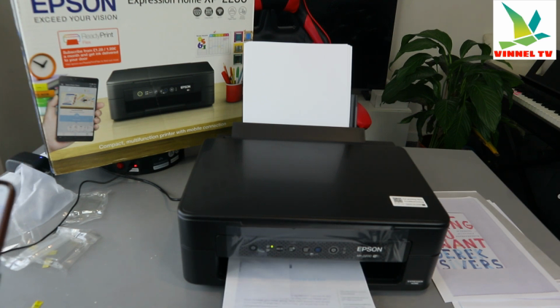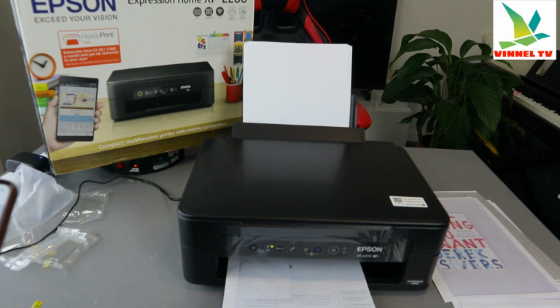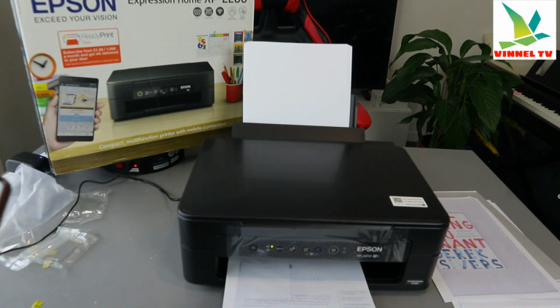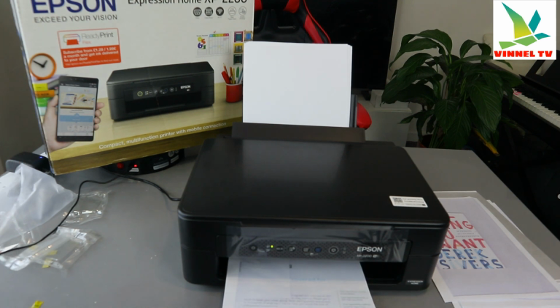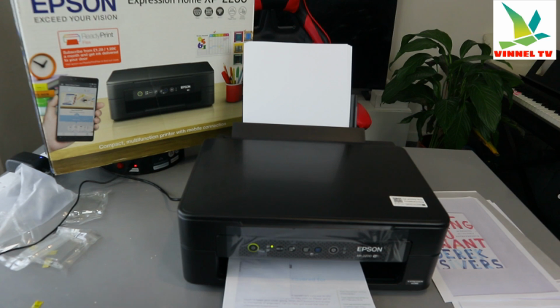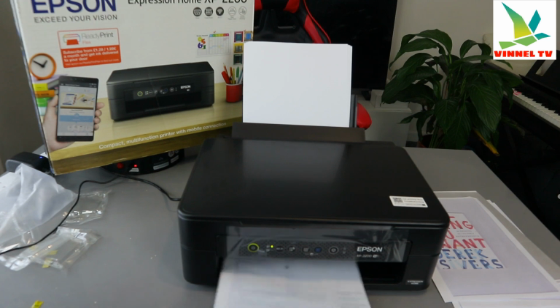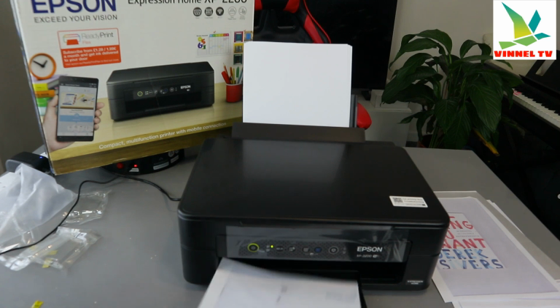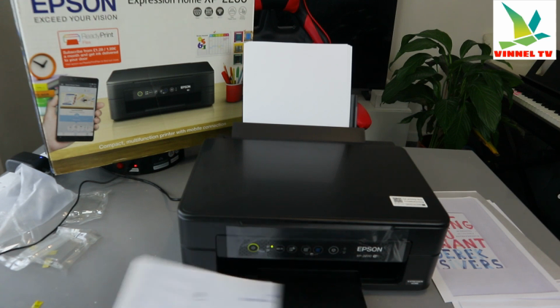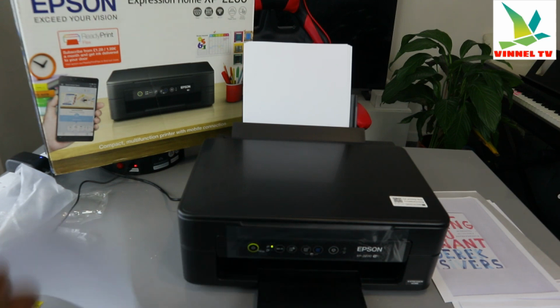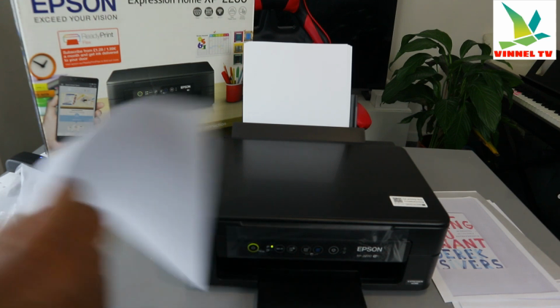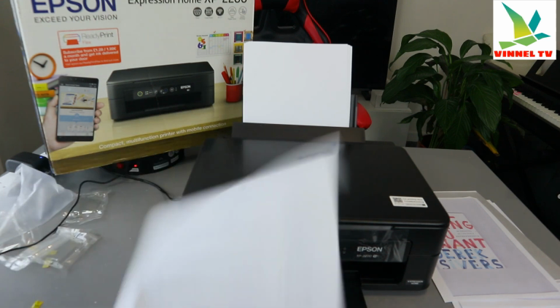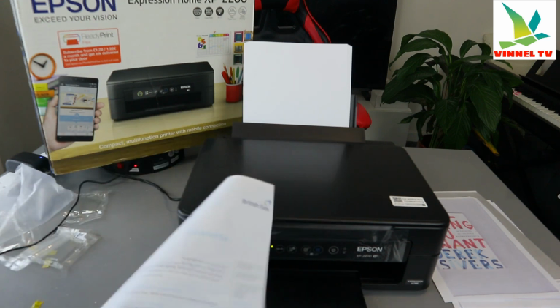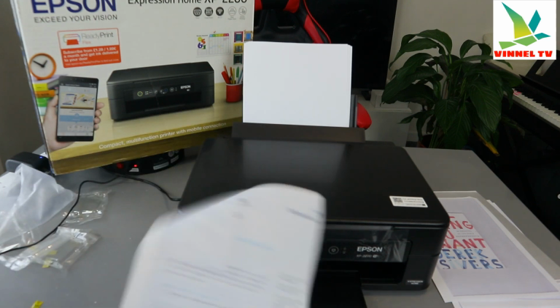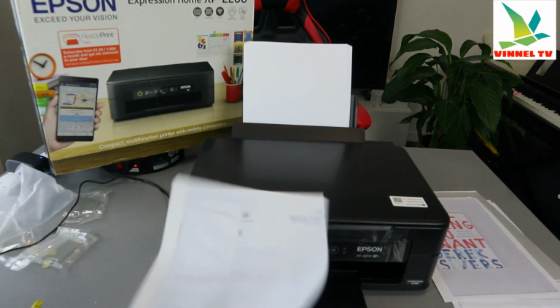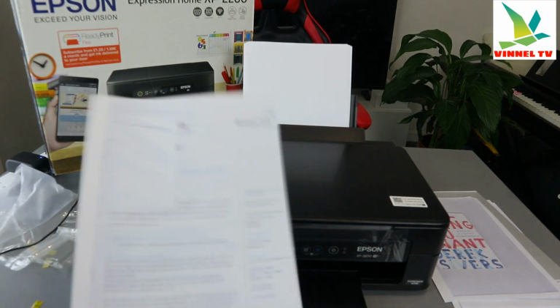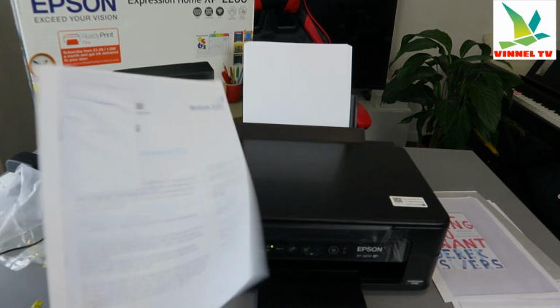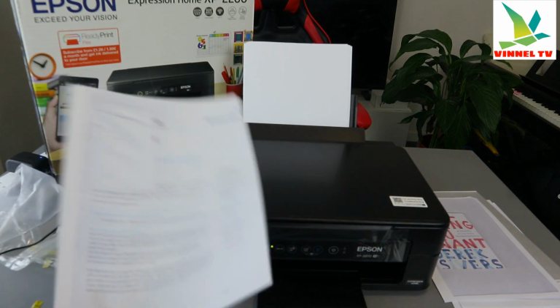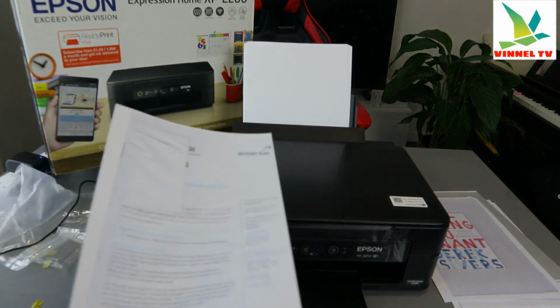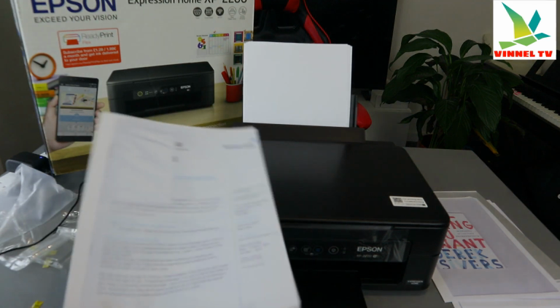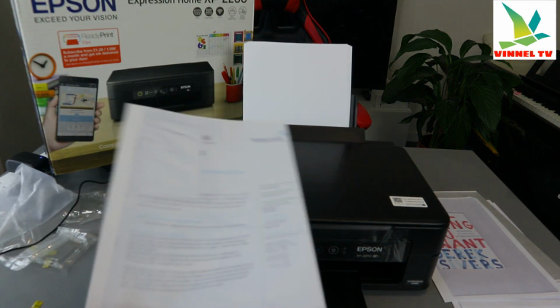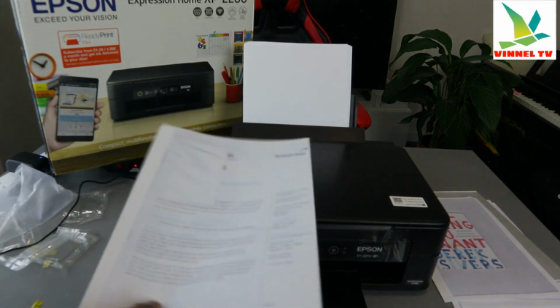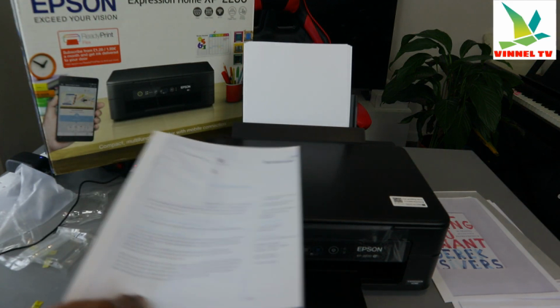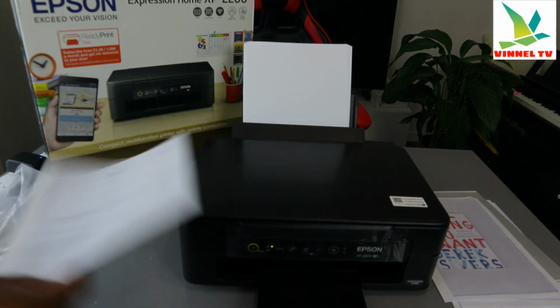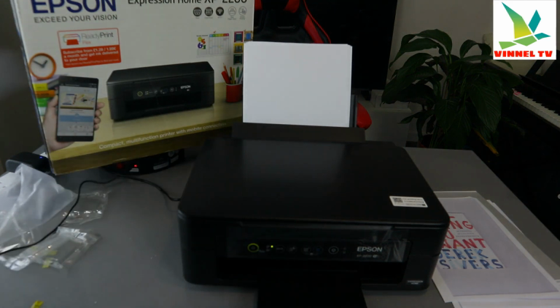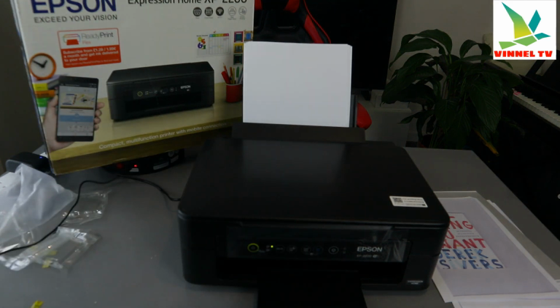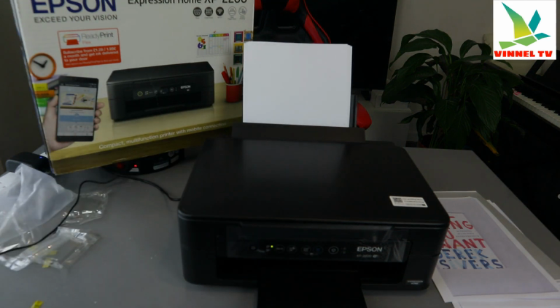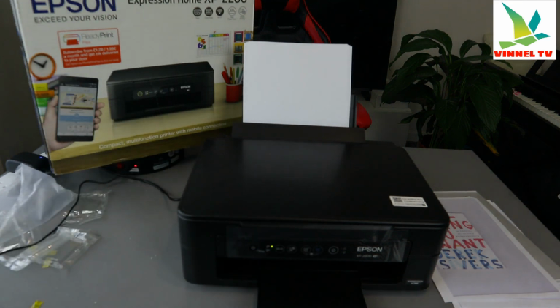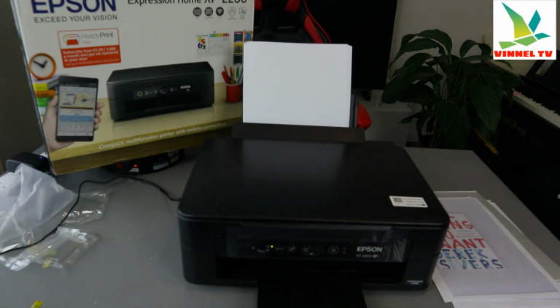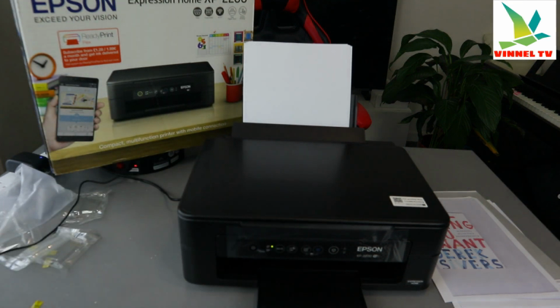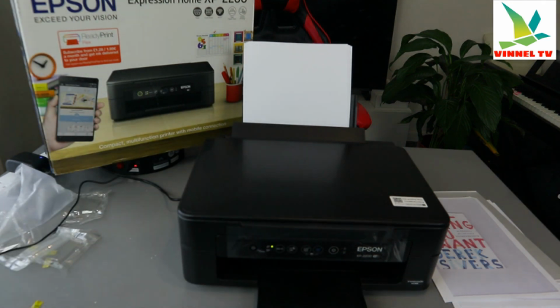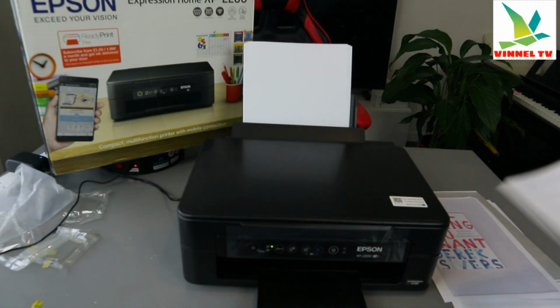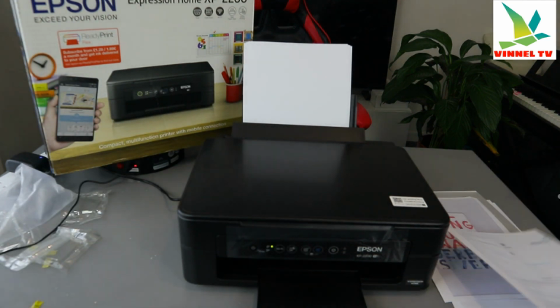The first document has been printed out and the second one is coming.